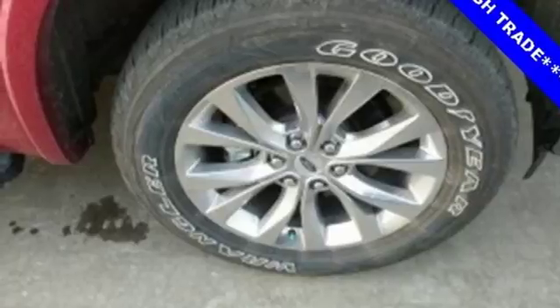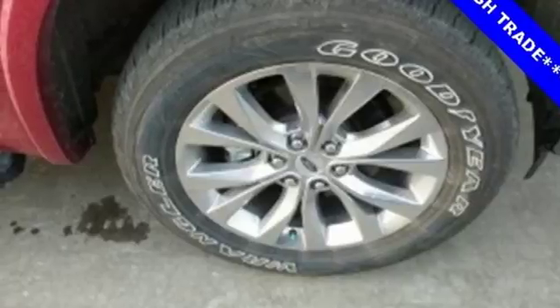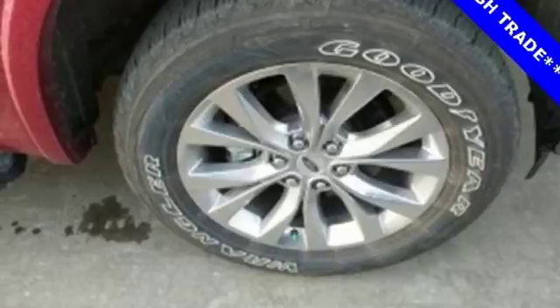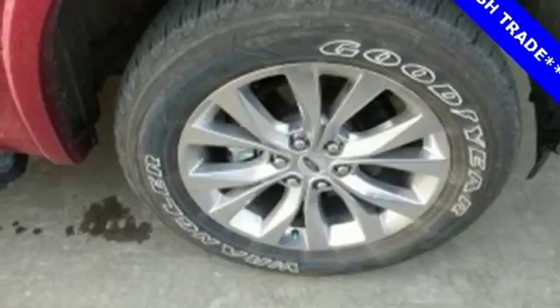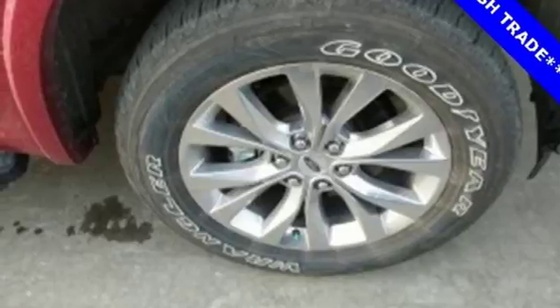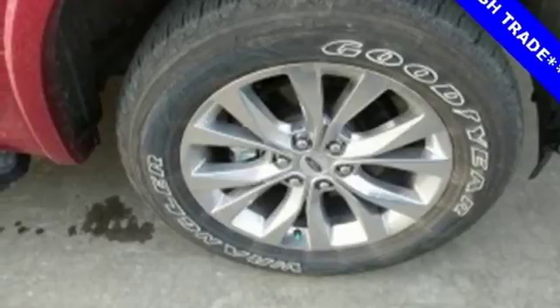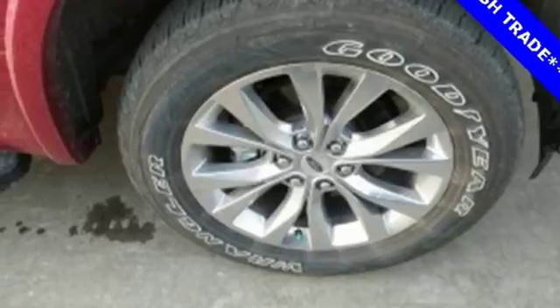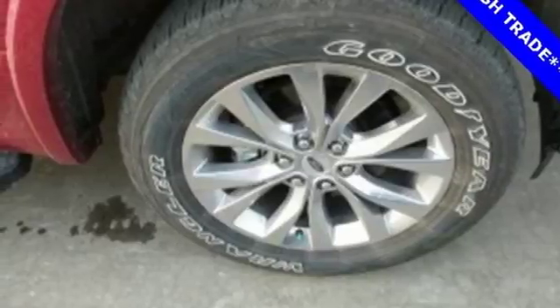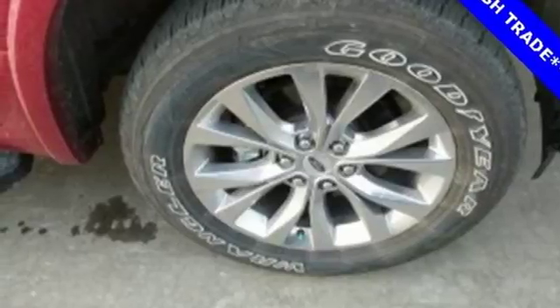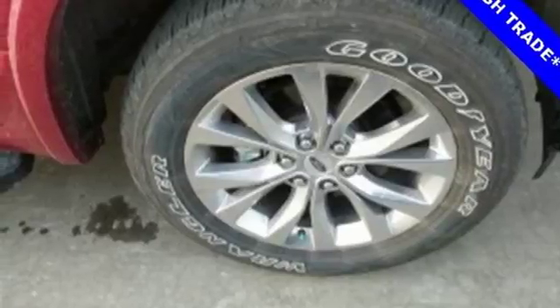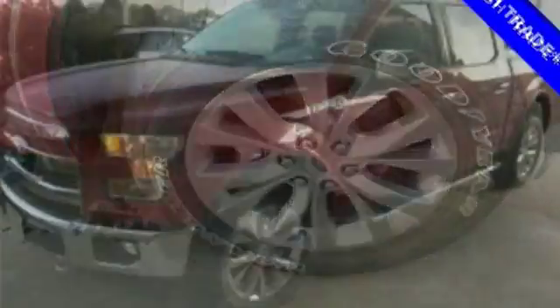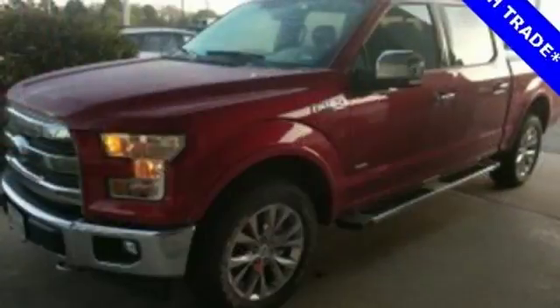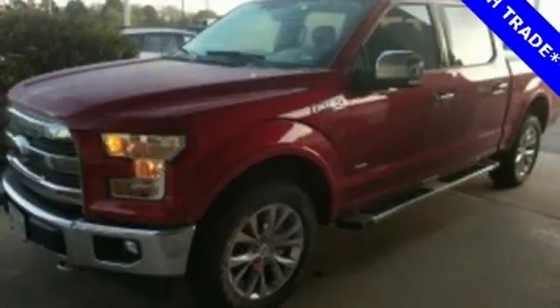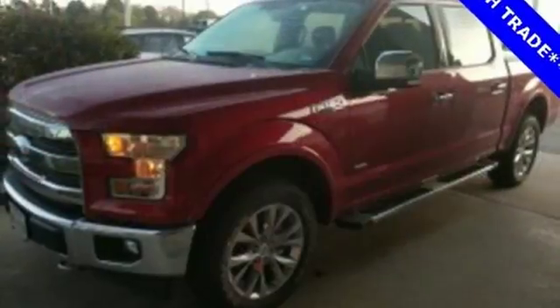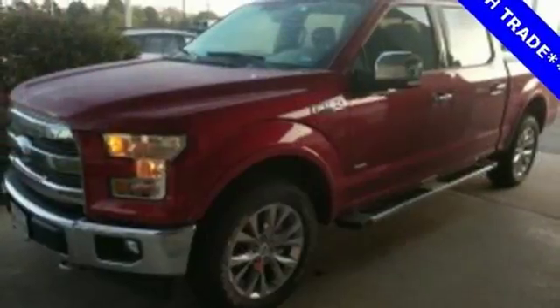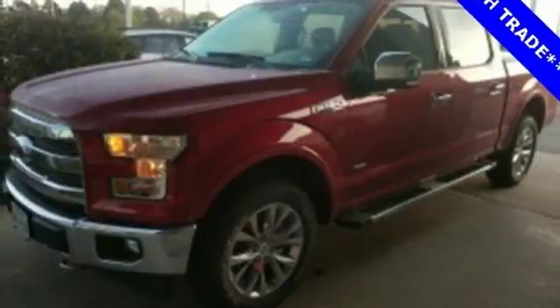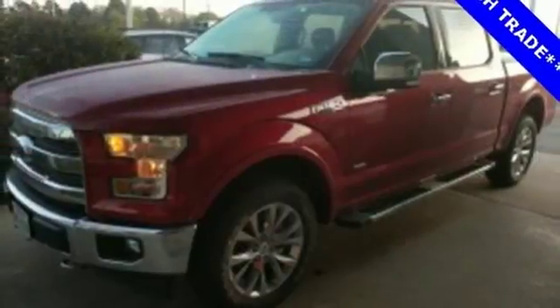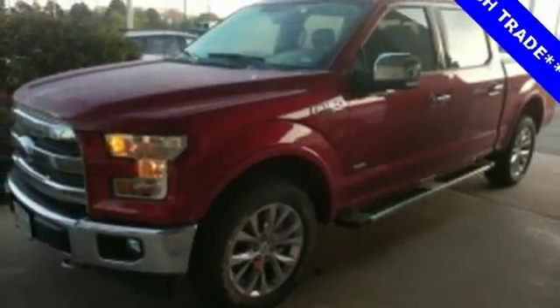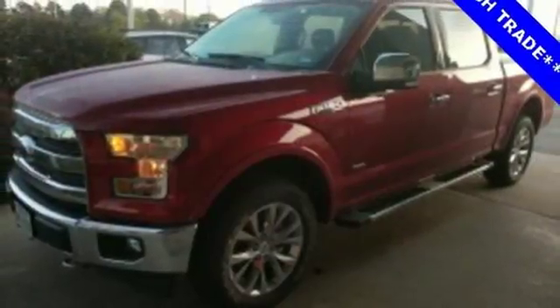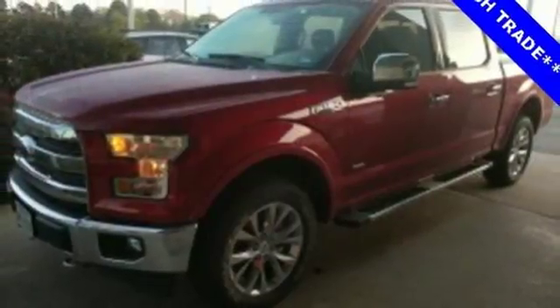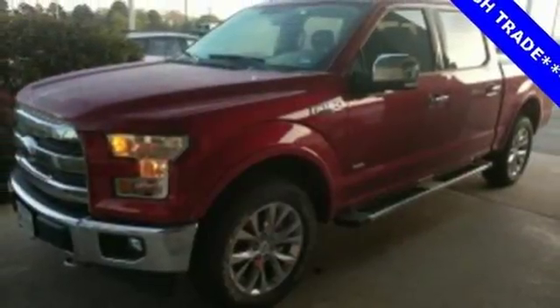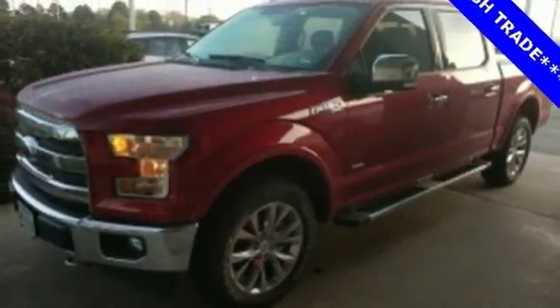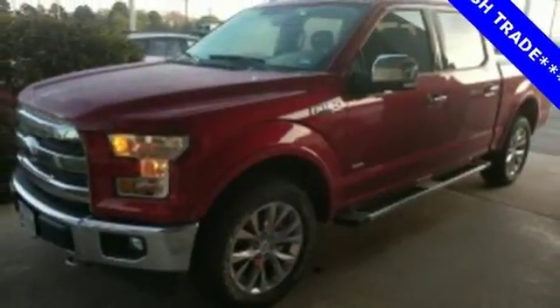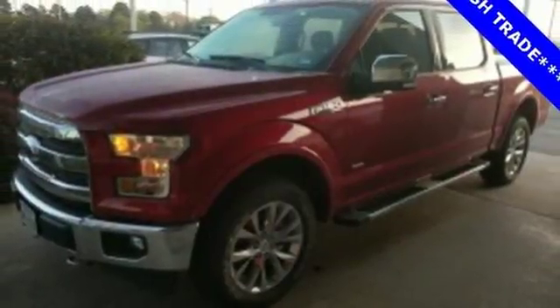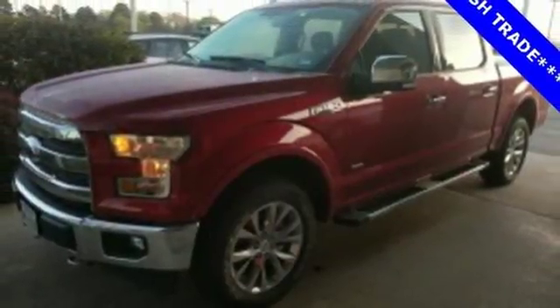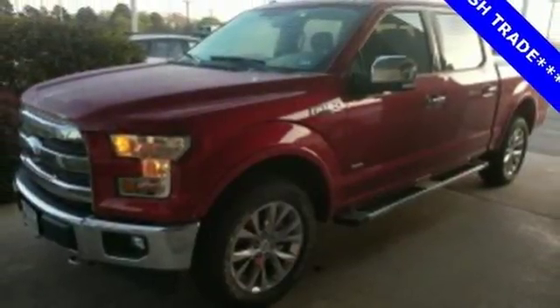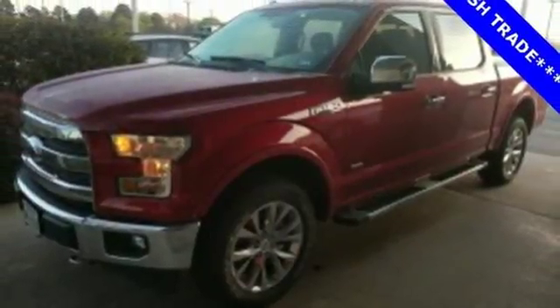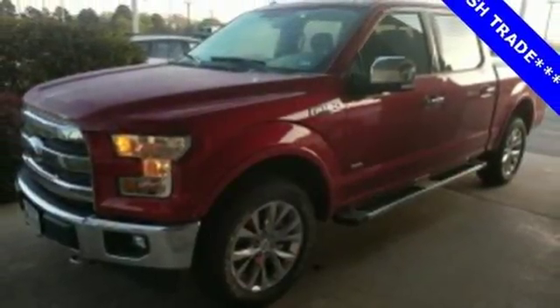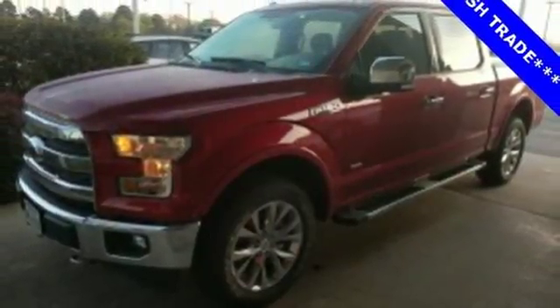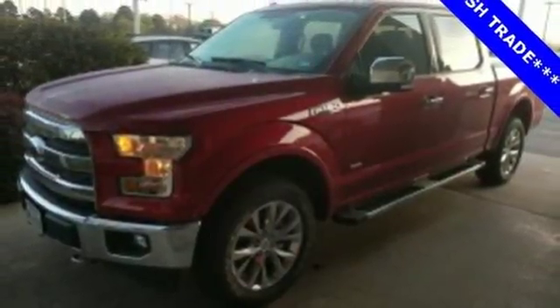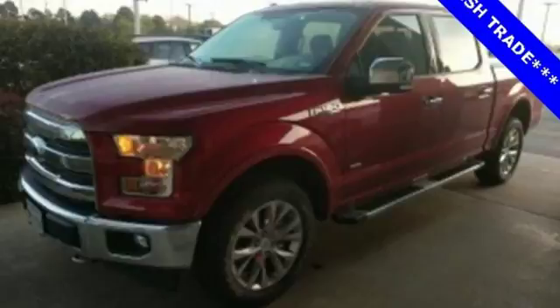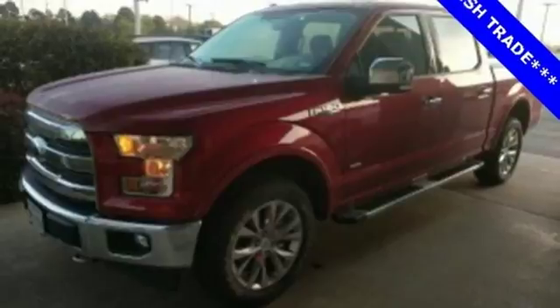For work or for play, this F-150 delivers. Take it for a test drive today.